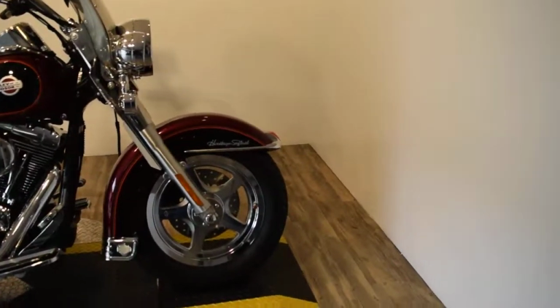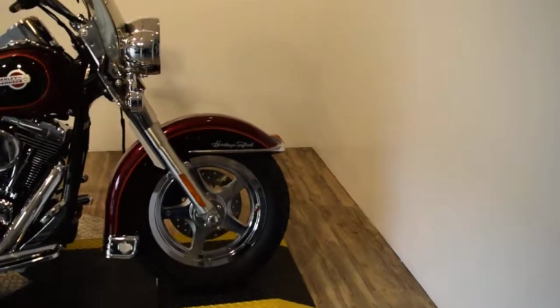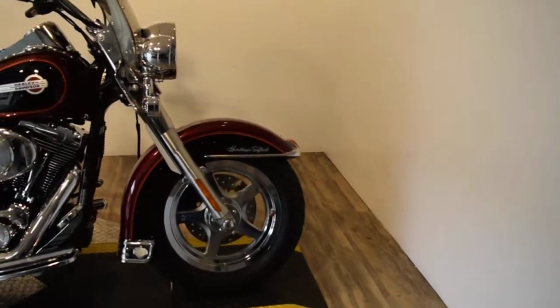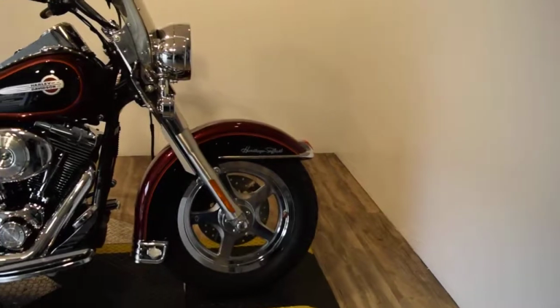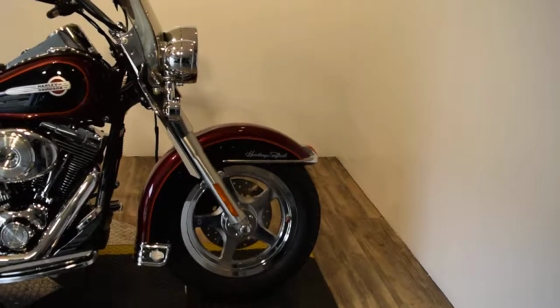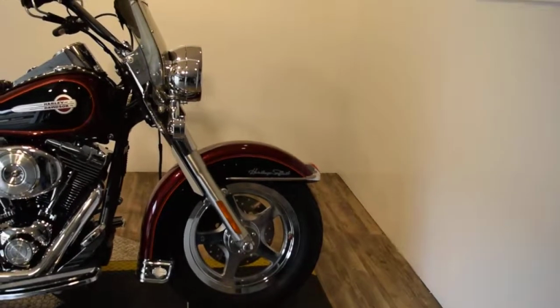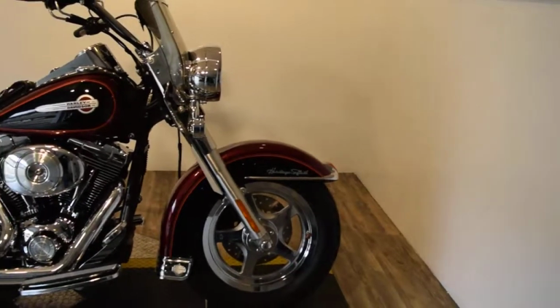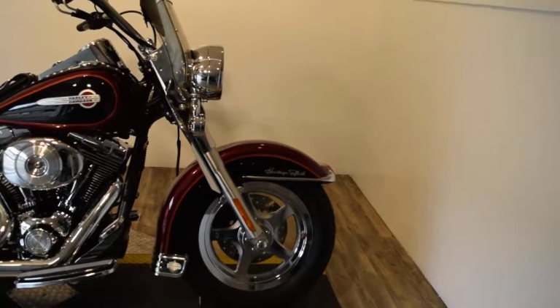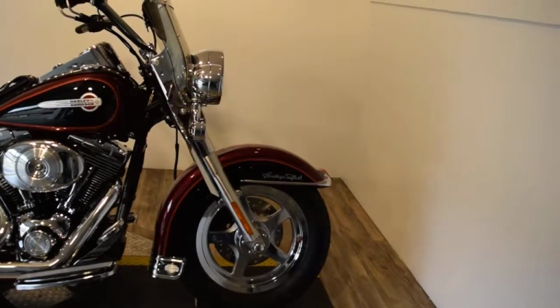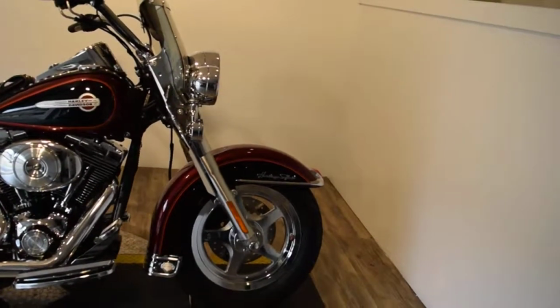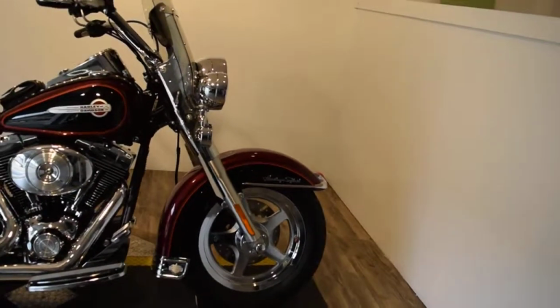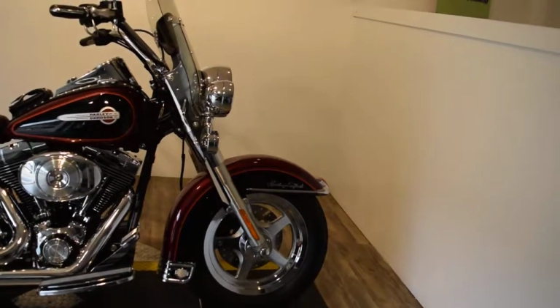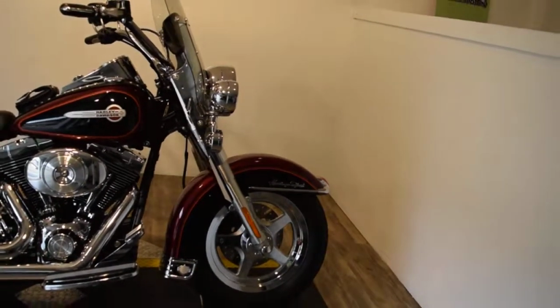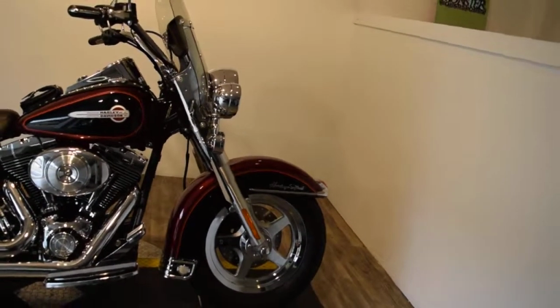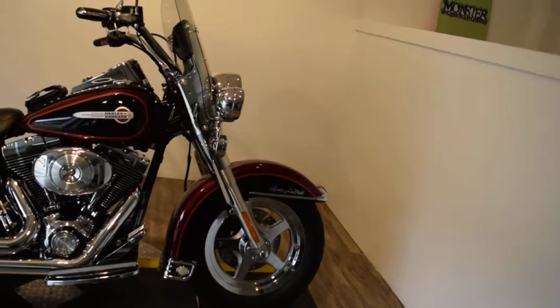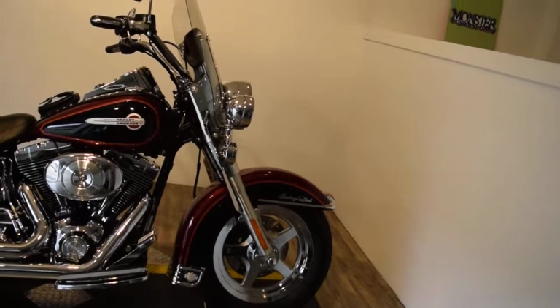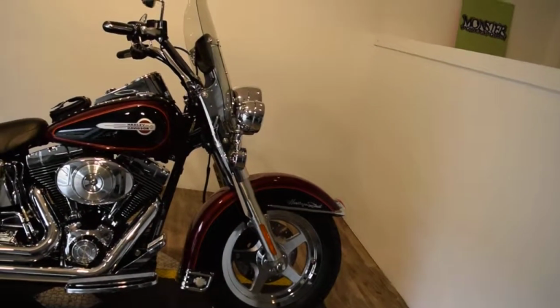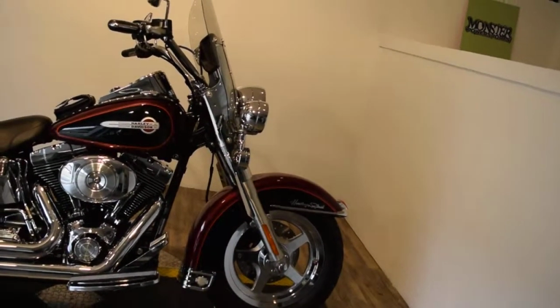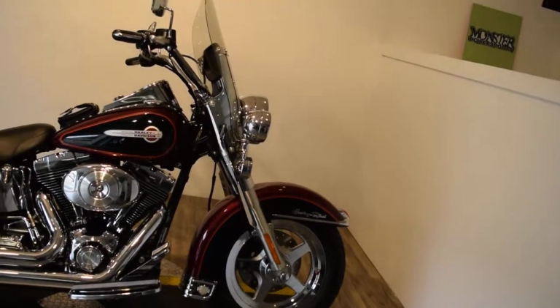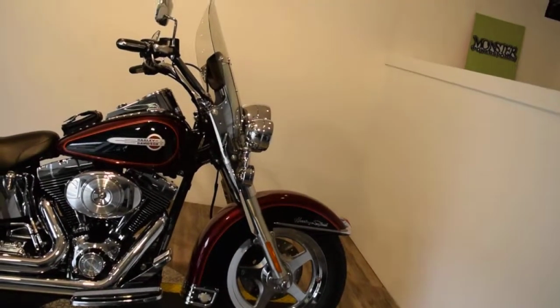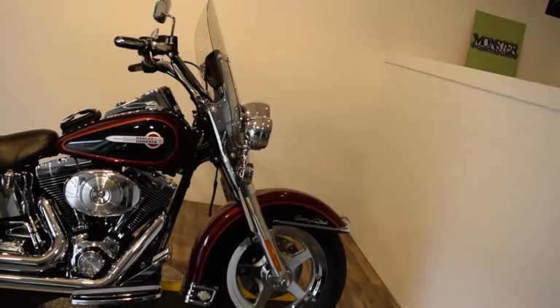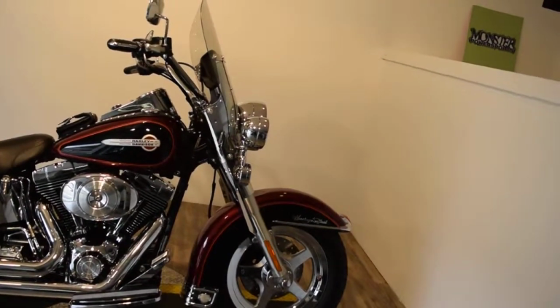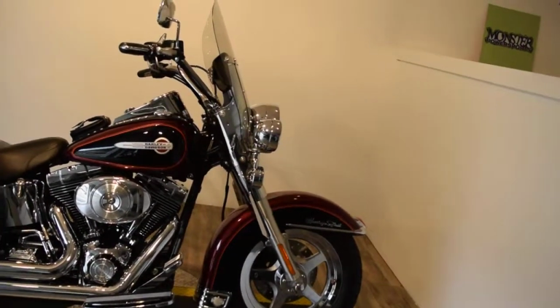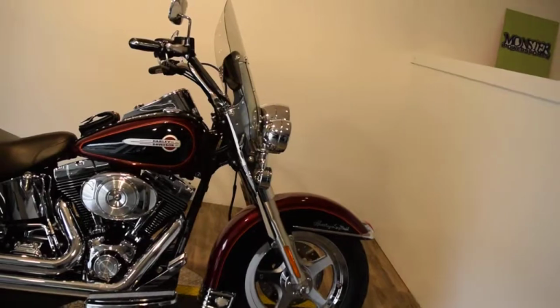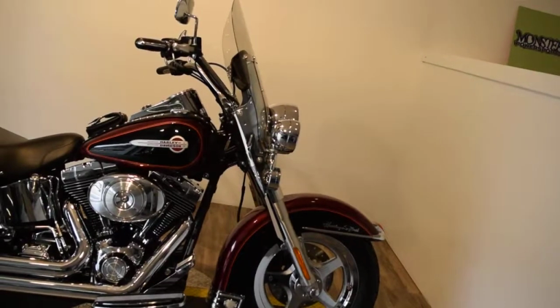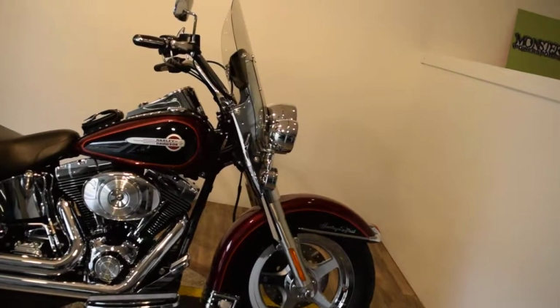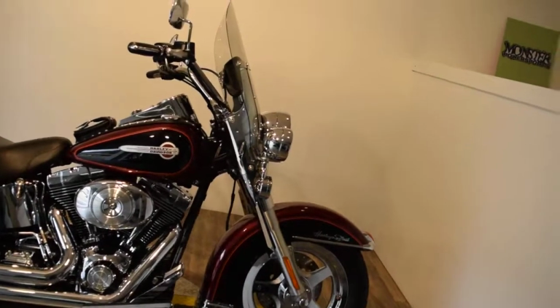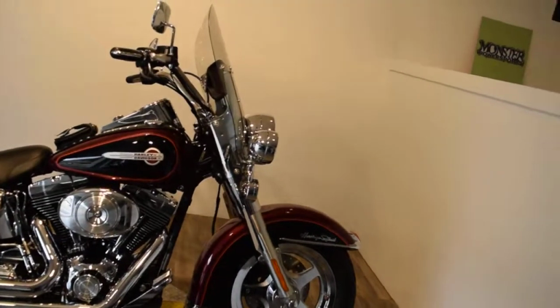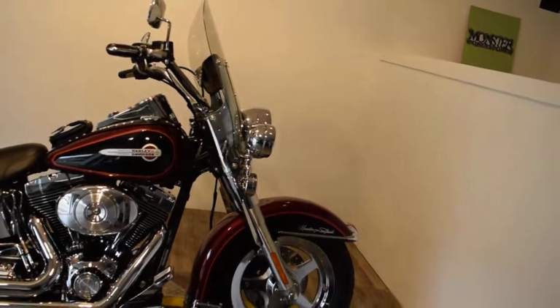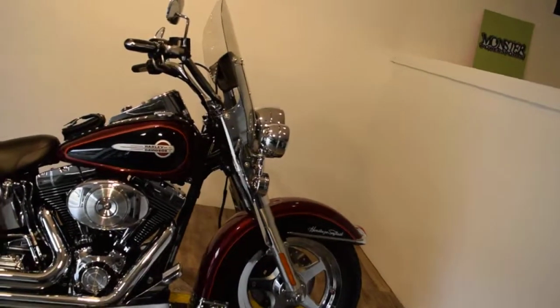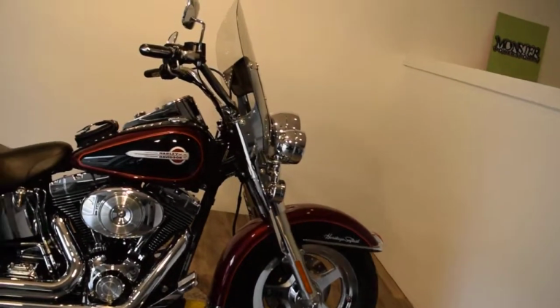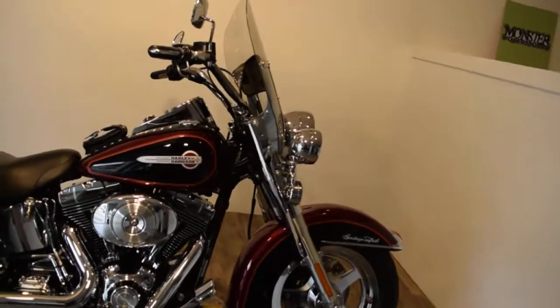It does have a little dent in the top of the front fender. It's got a detachable windshield, the guard, and a tank protector.